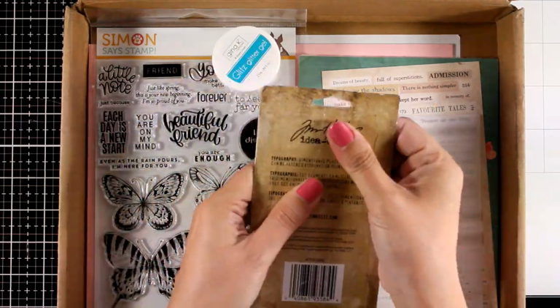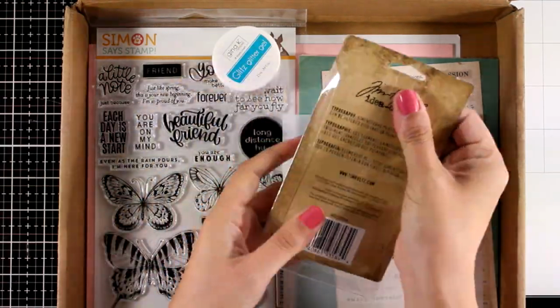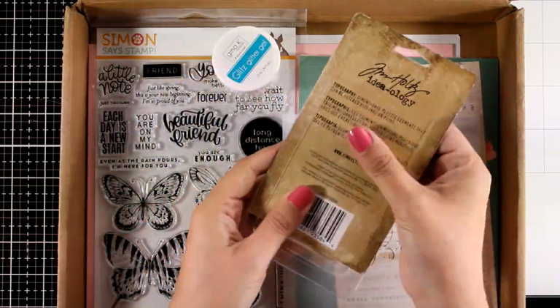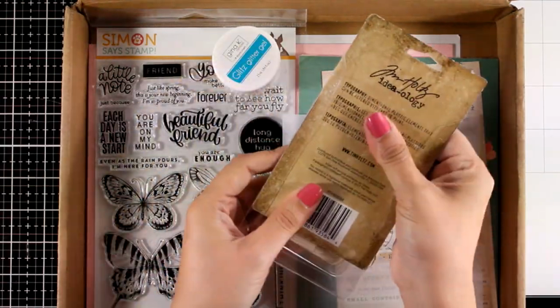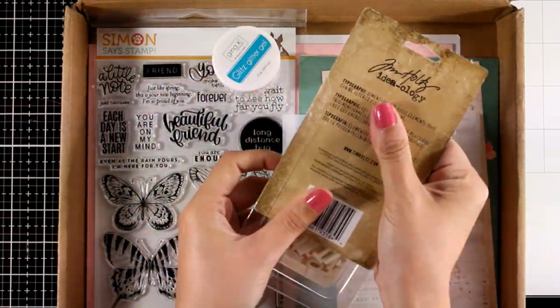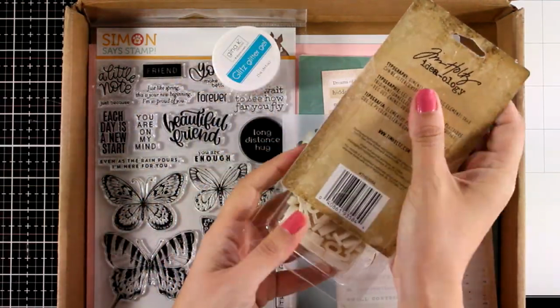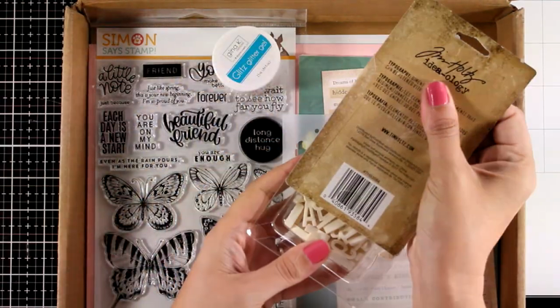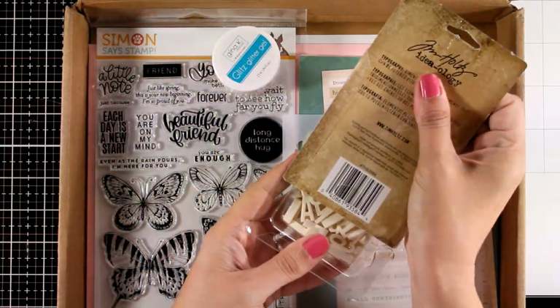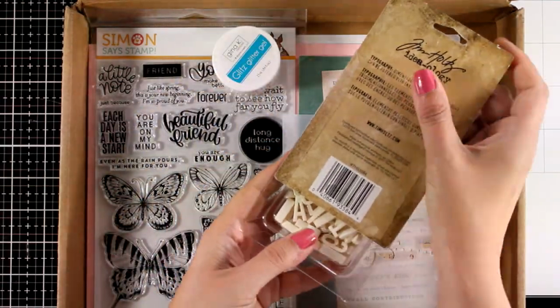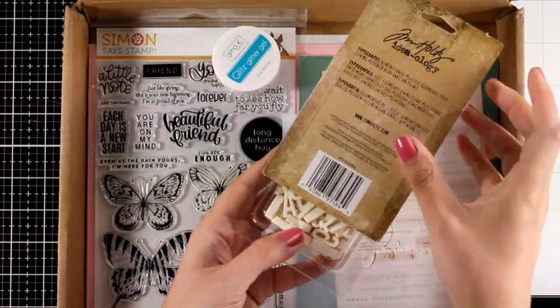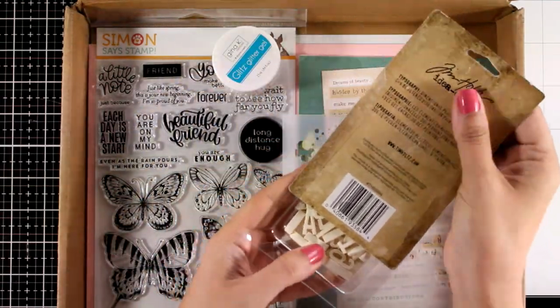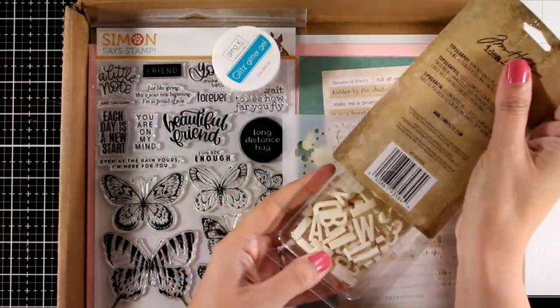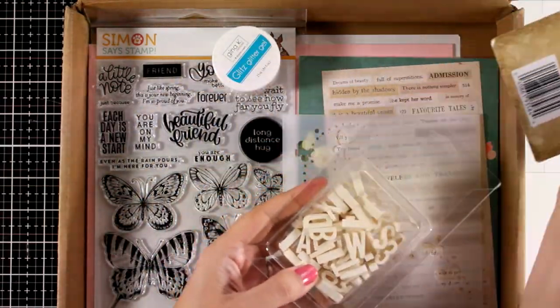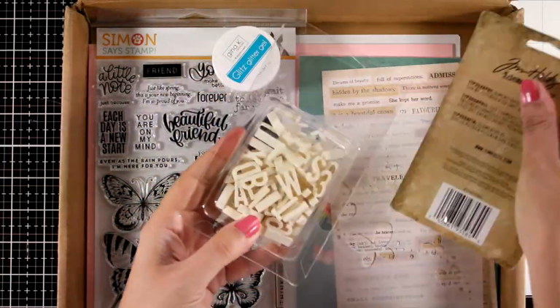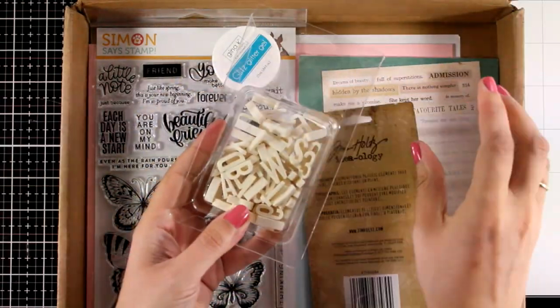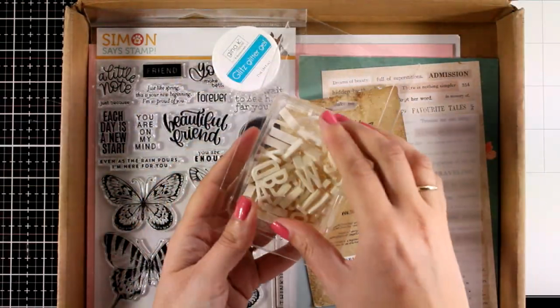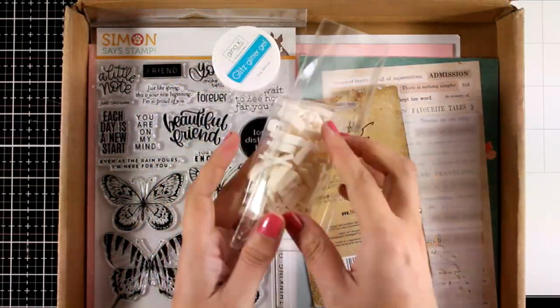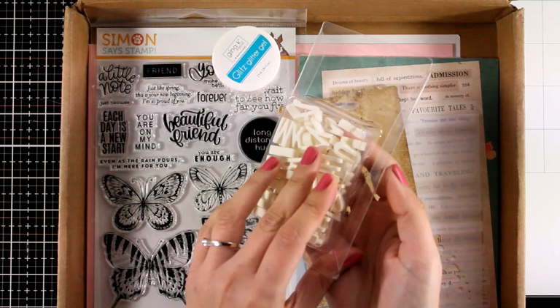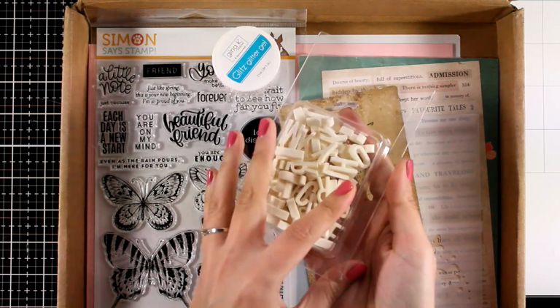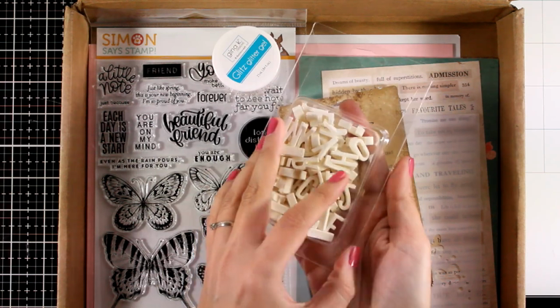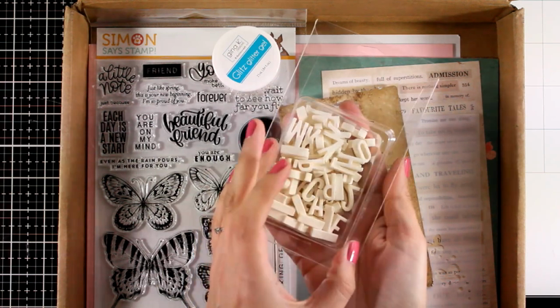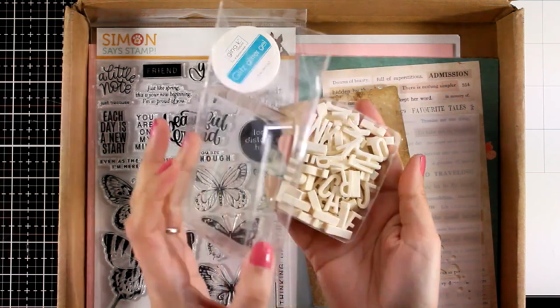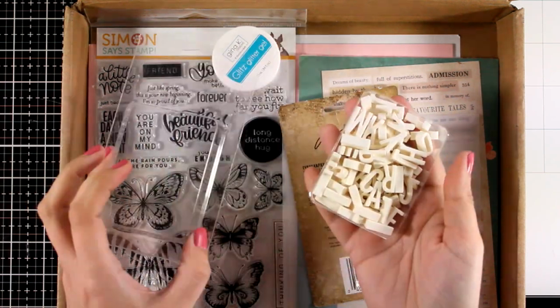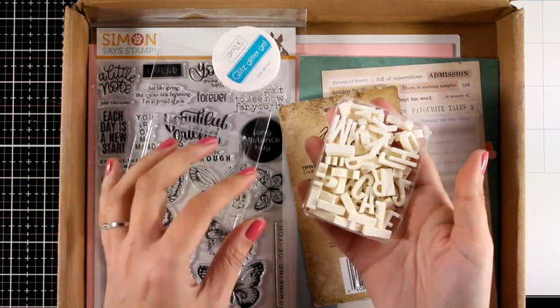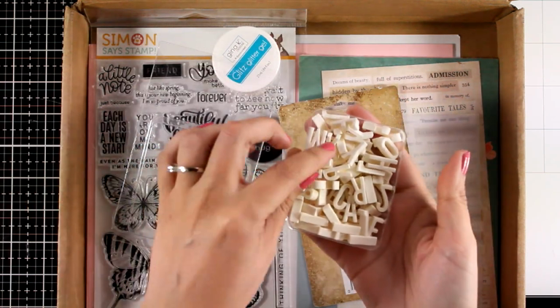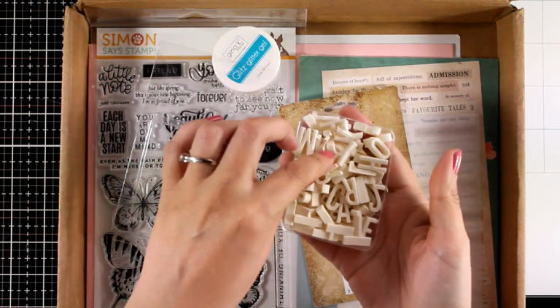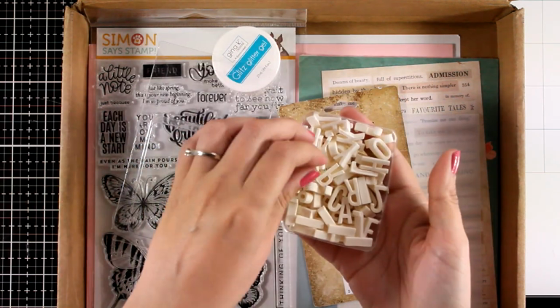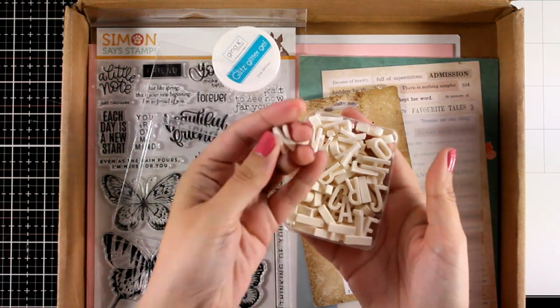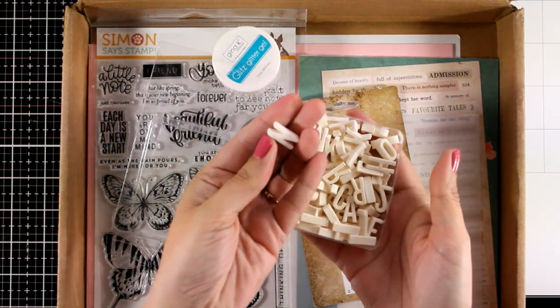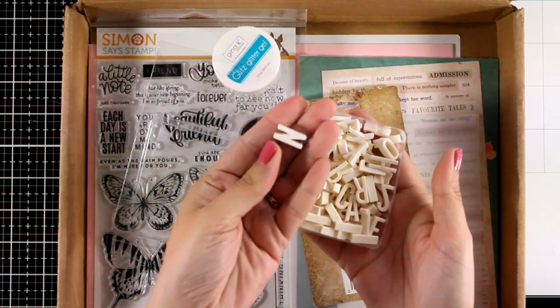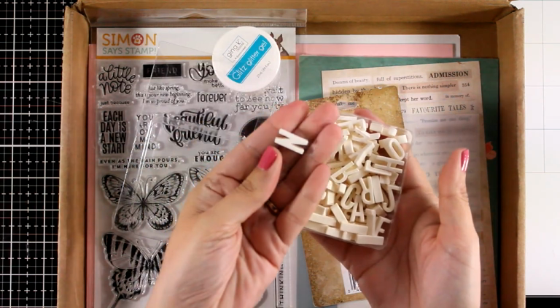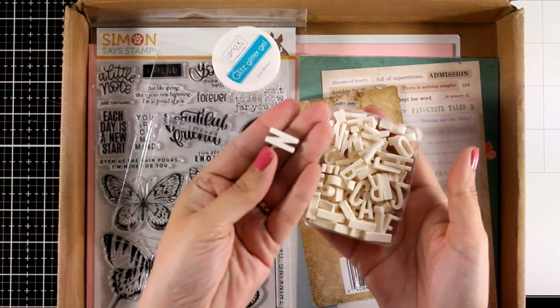There is a giveaway on this card kit on my blog, so make sure to visit and leave me a comment there!